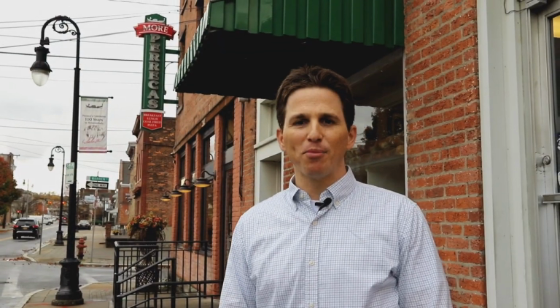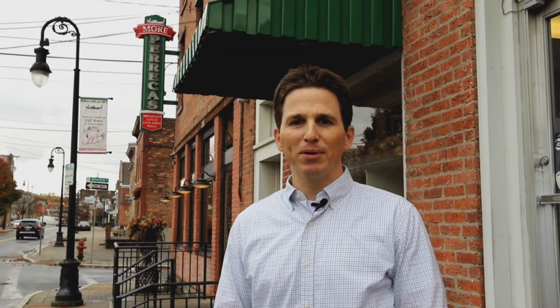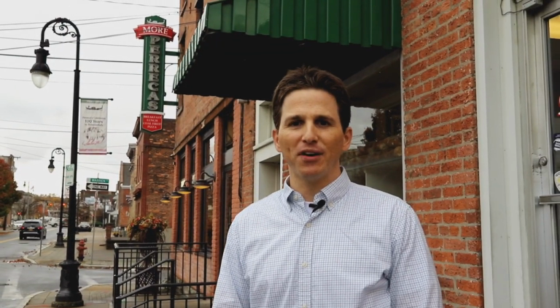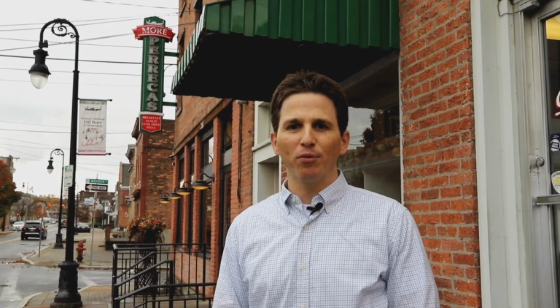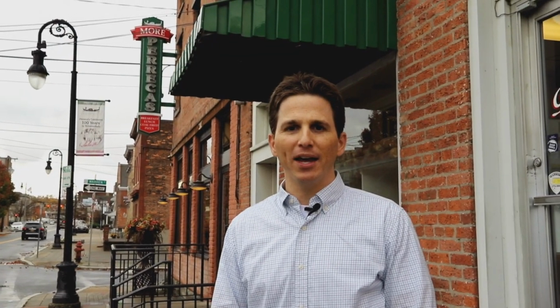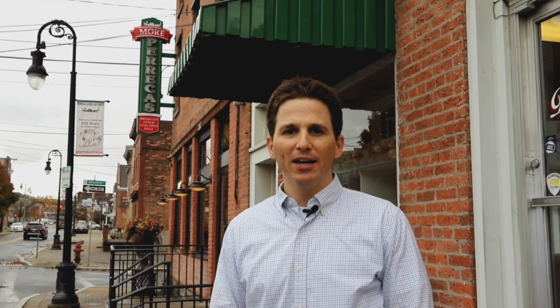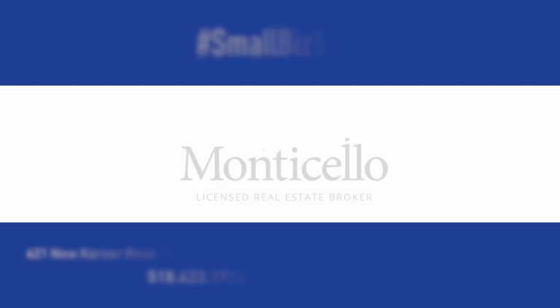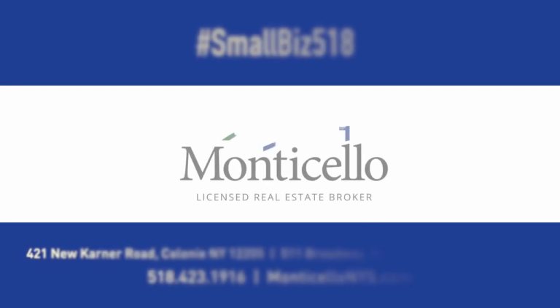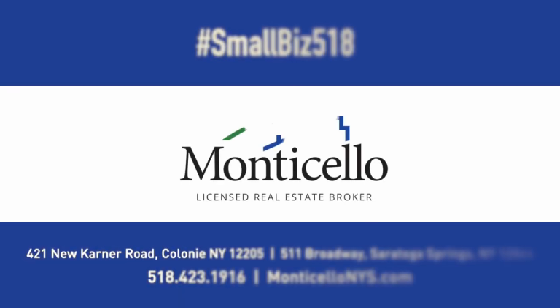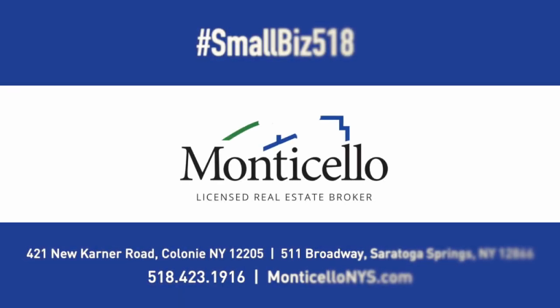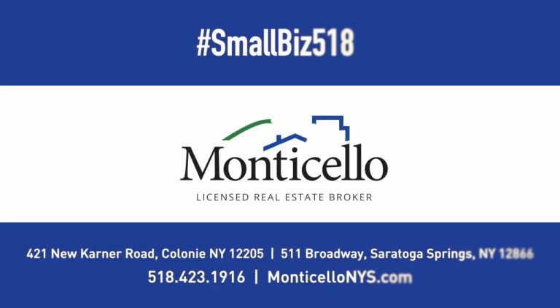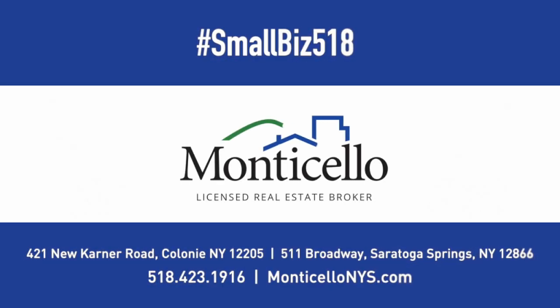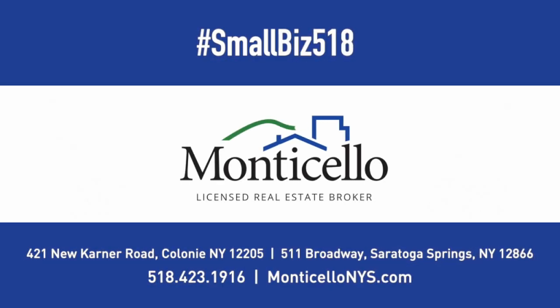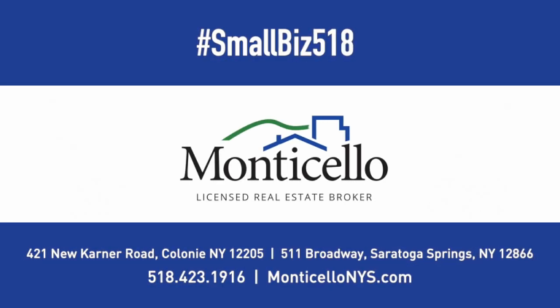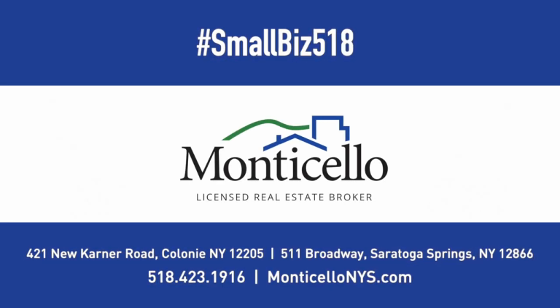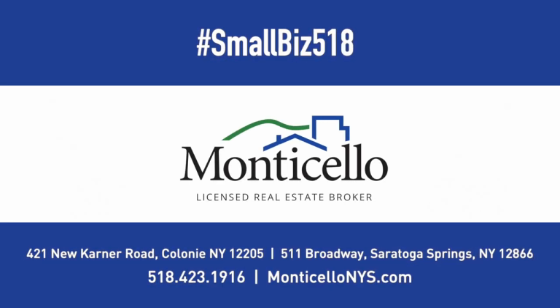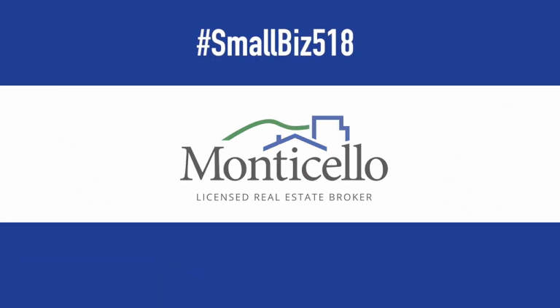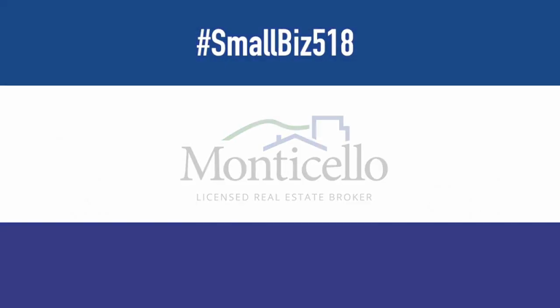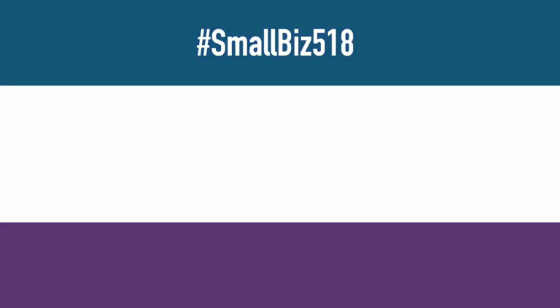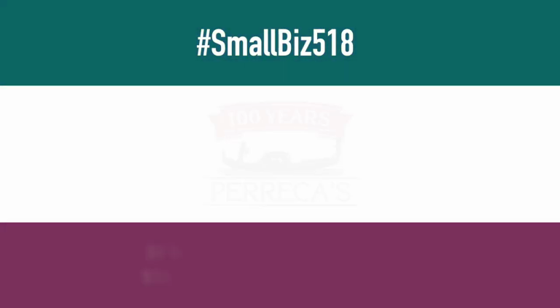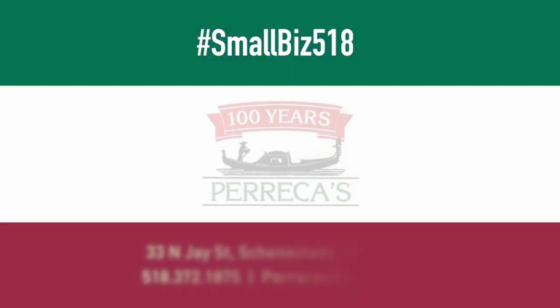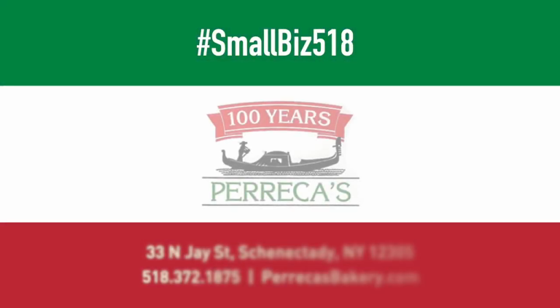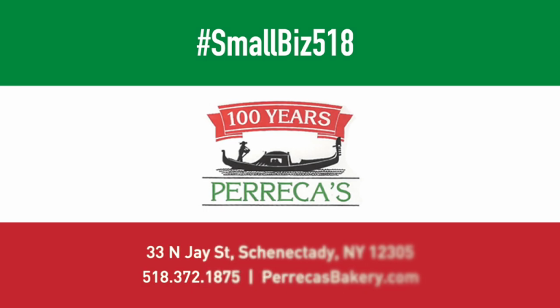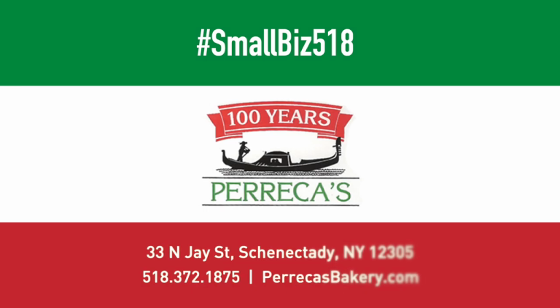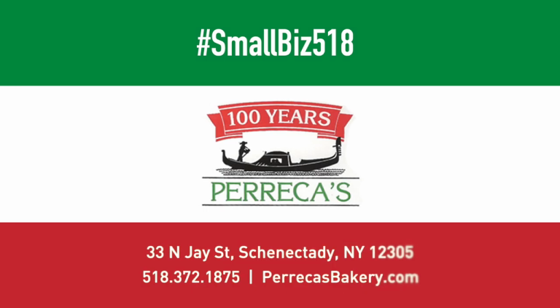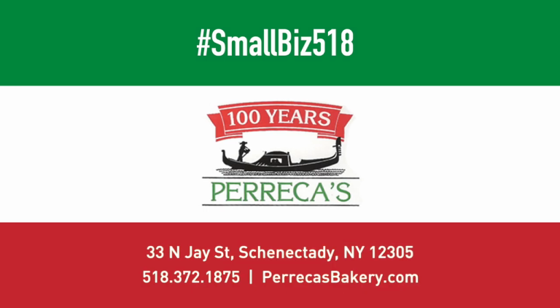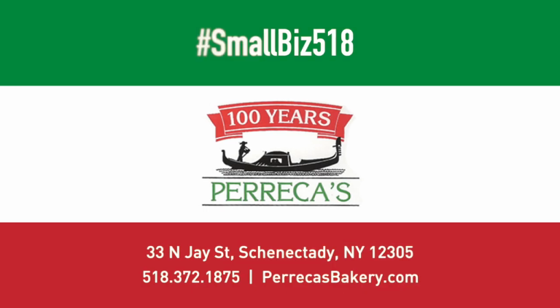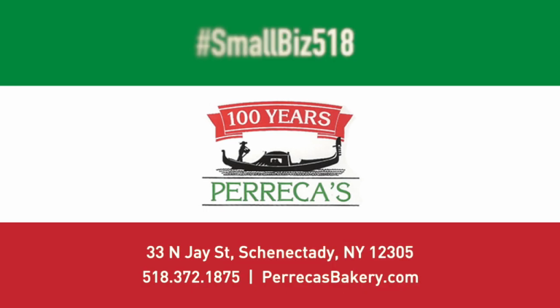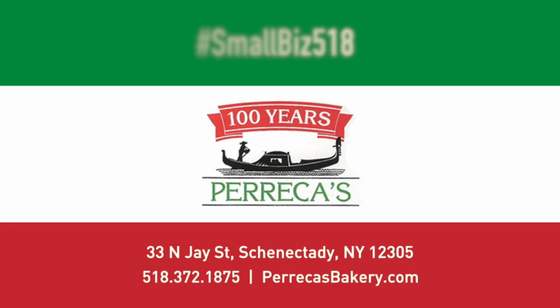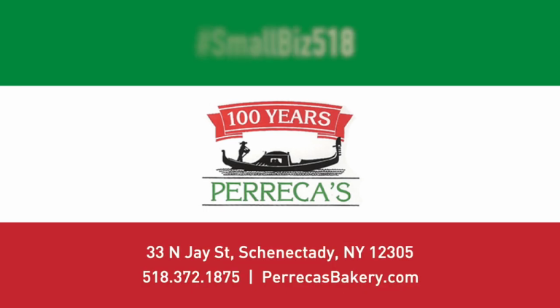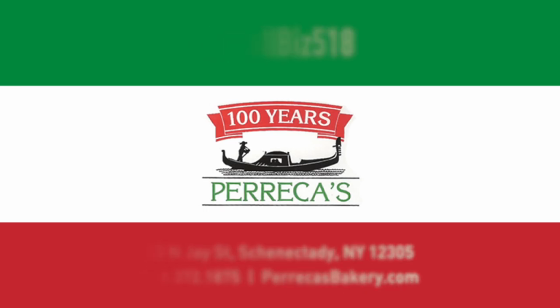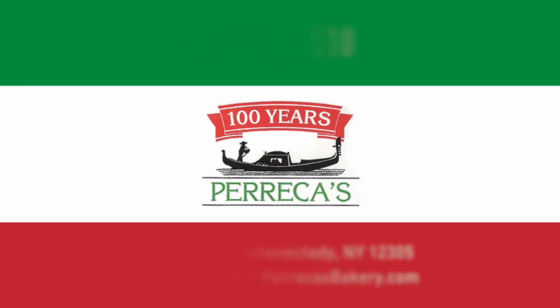That wraps it up for this episode of Small Biz 518. For information on Precca's Bakery, visit them here on J Street in Schenectady, or visit them online.